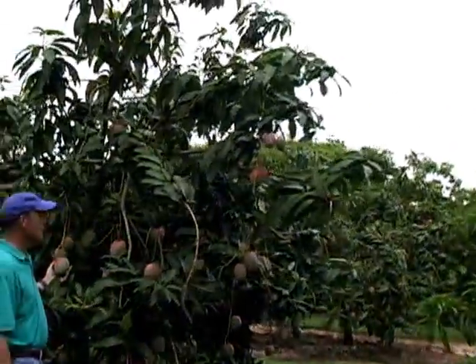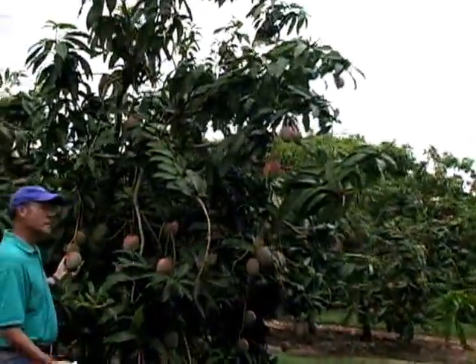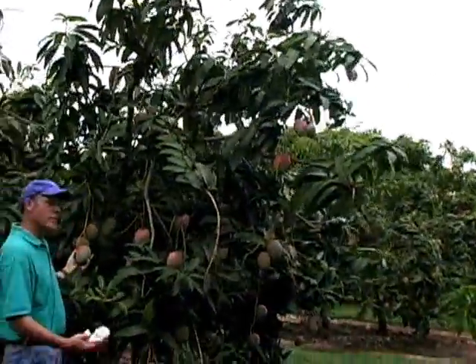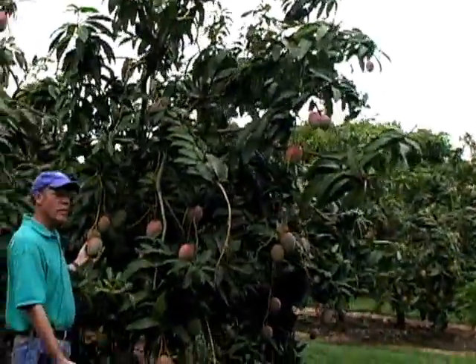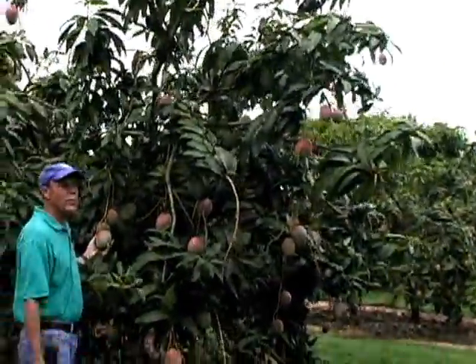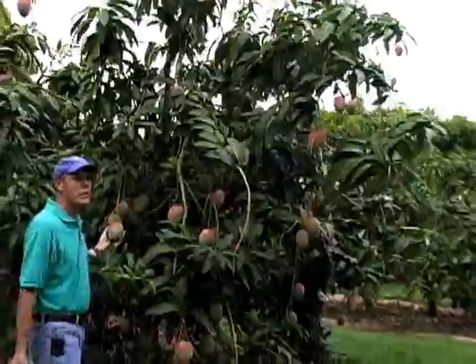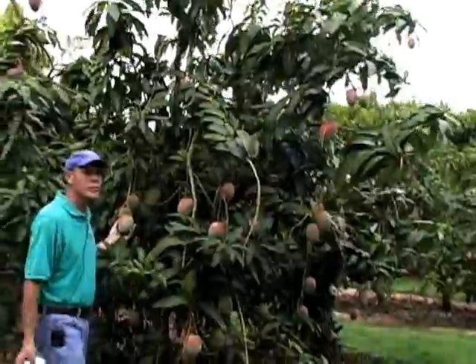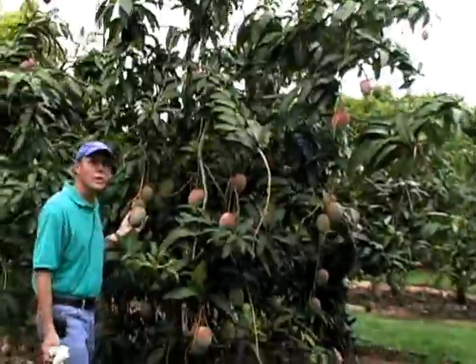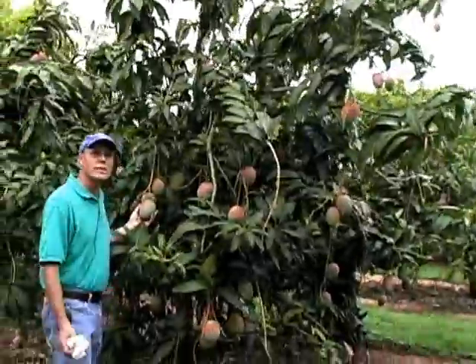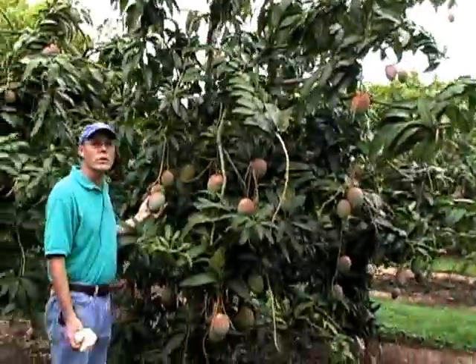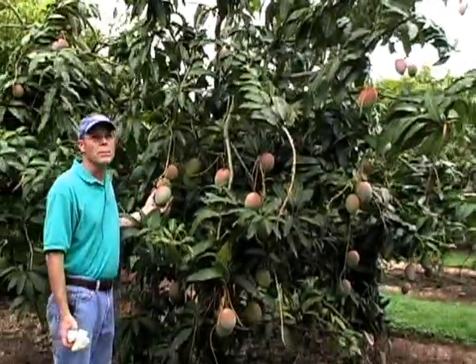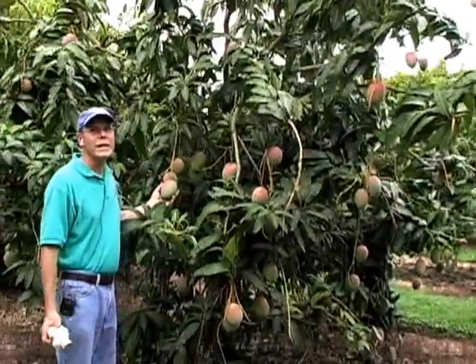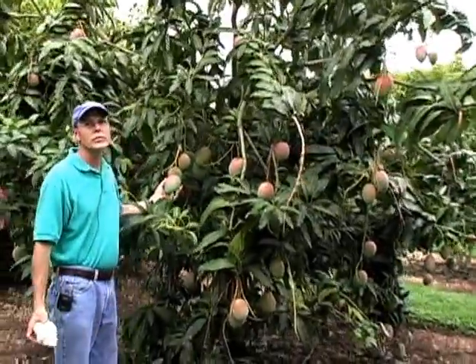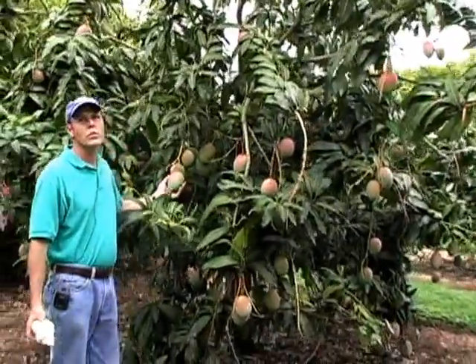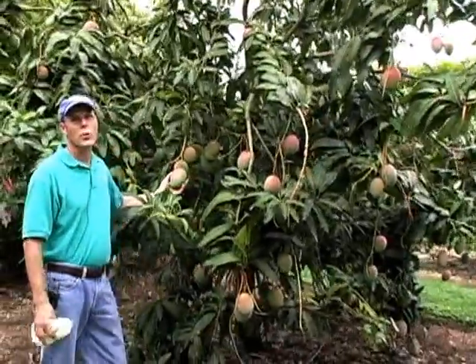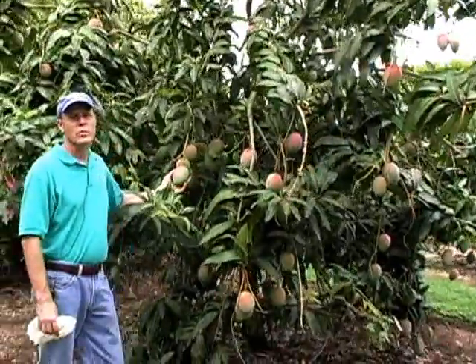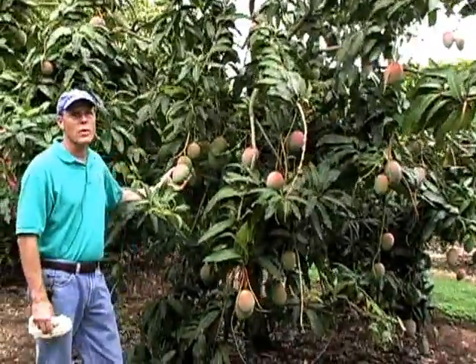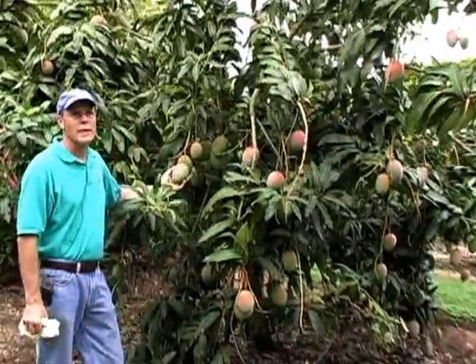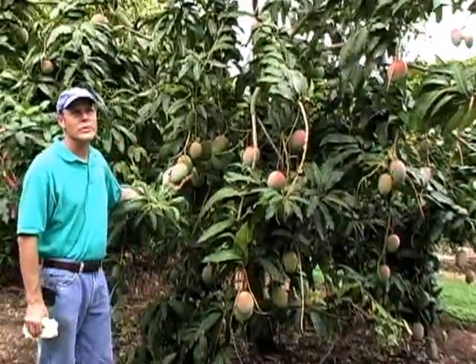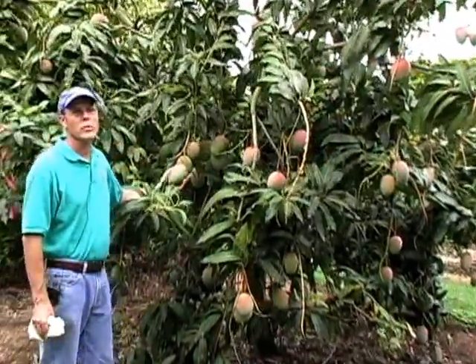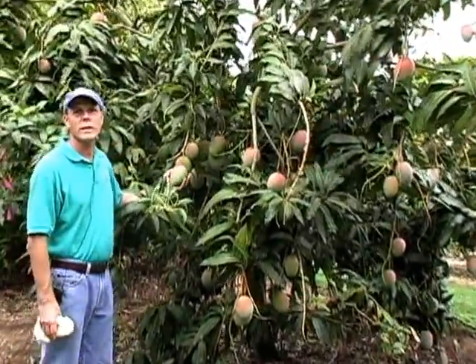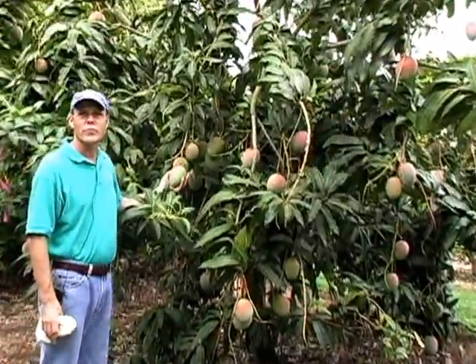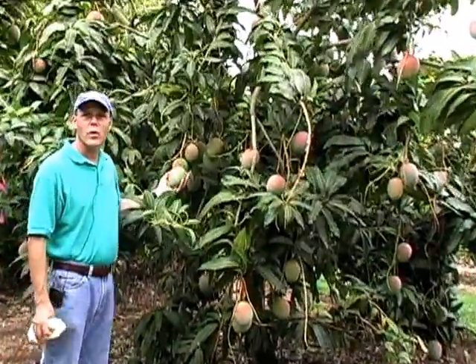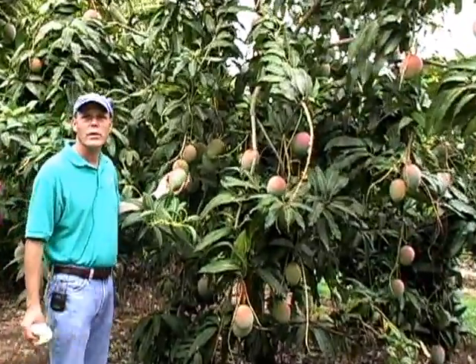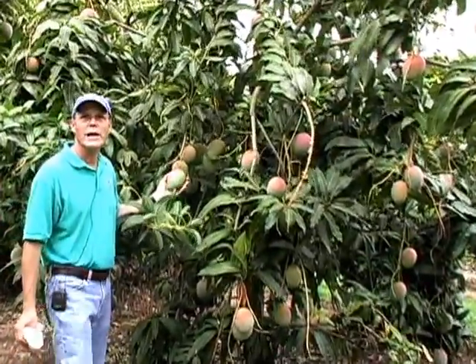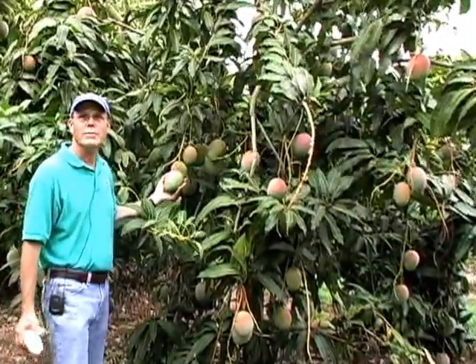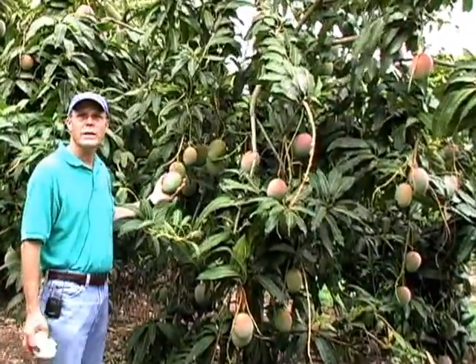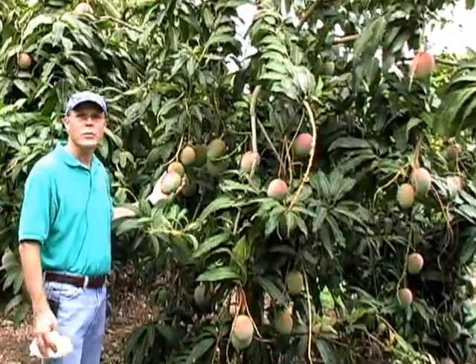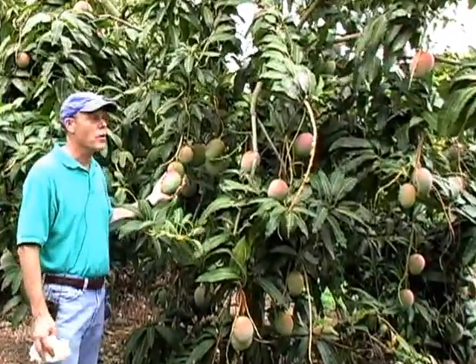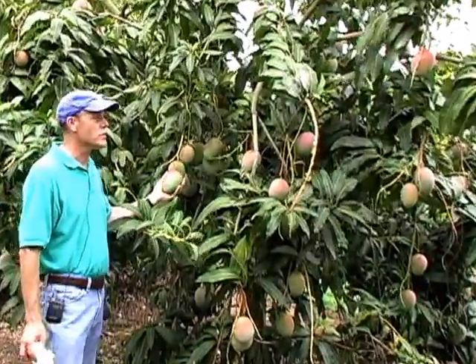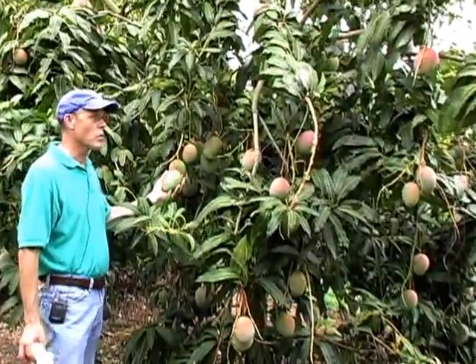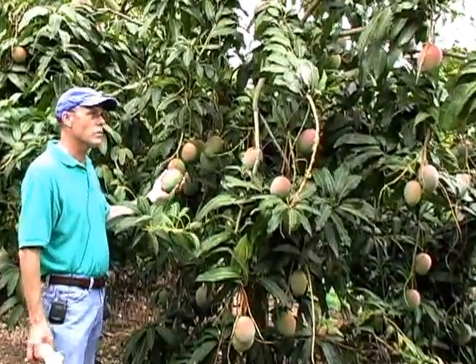It is a very productive tree. It's one of the major commercial varieties, certainly in Florida and in many other parts of the world.